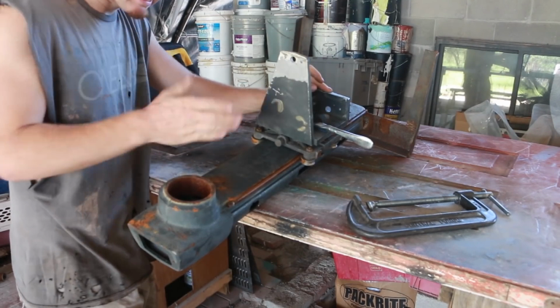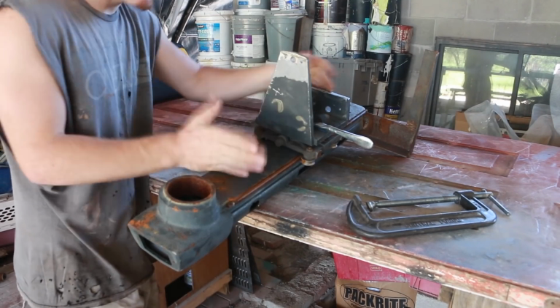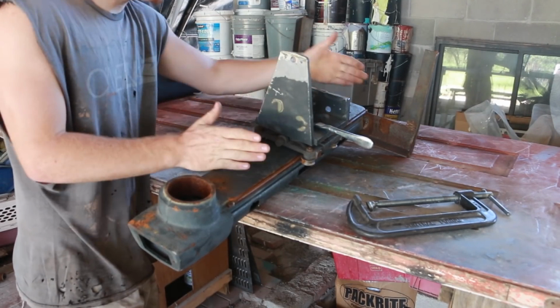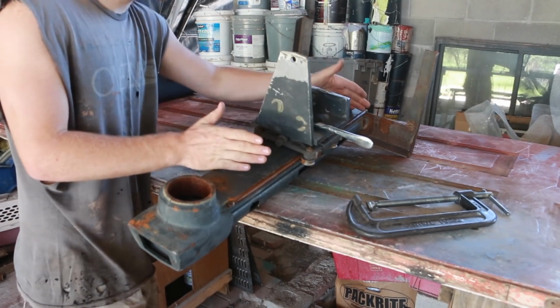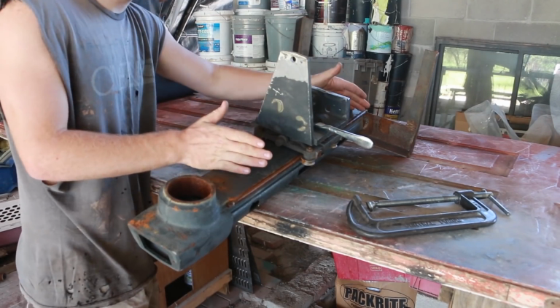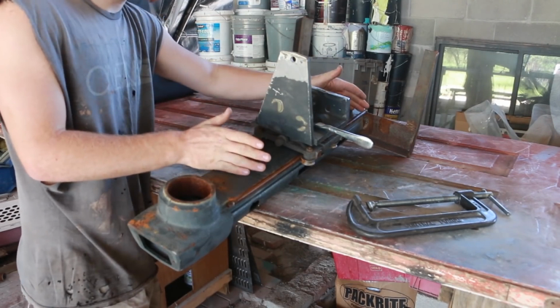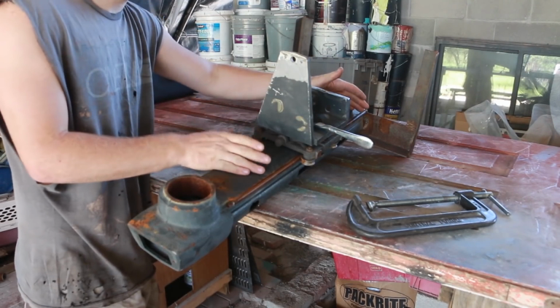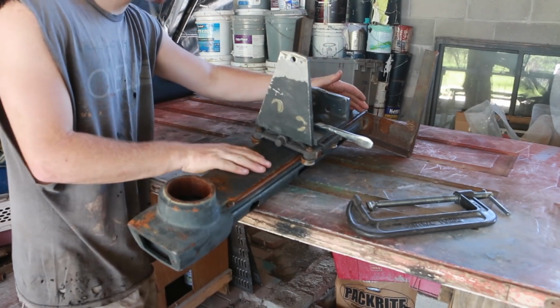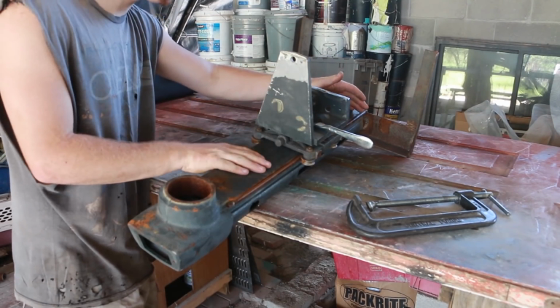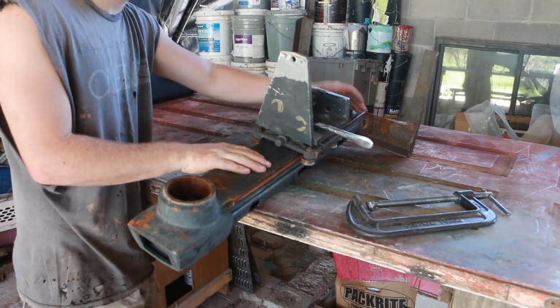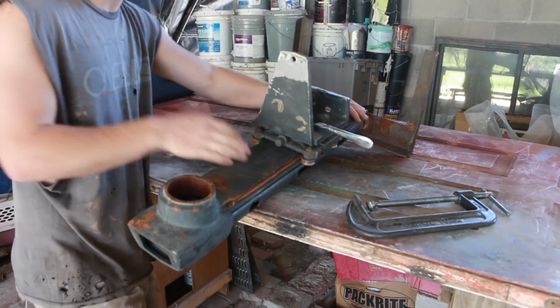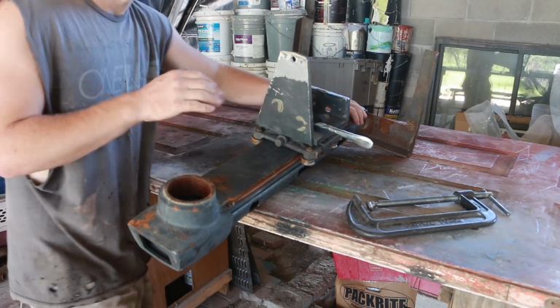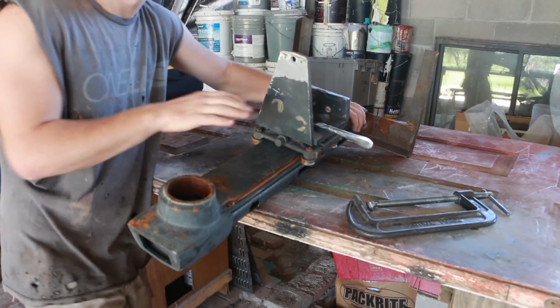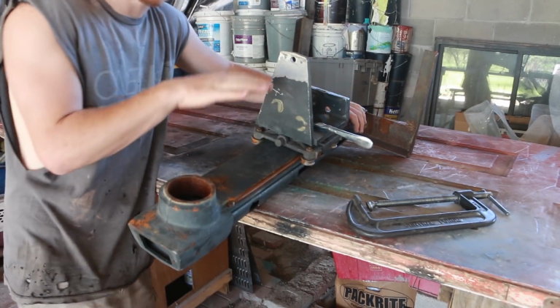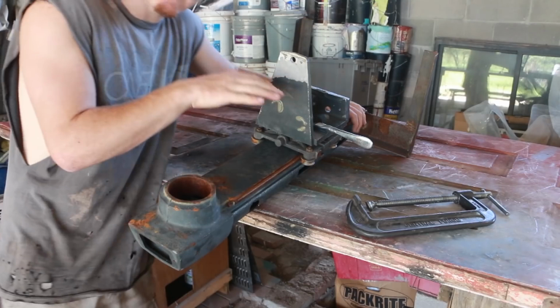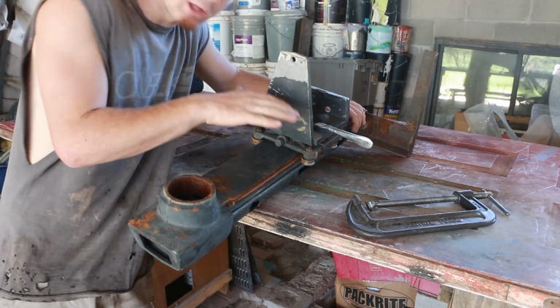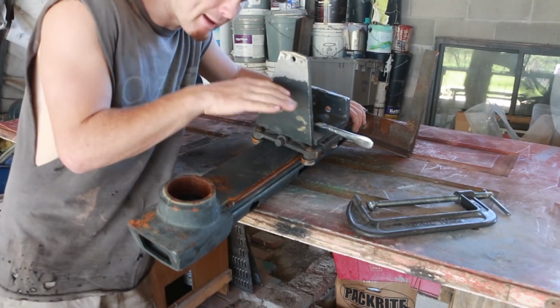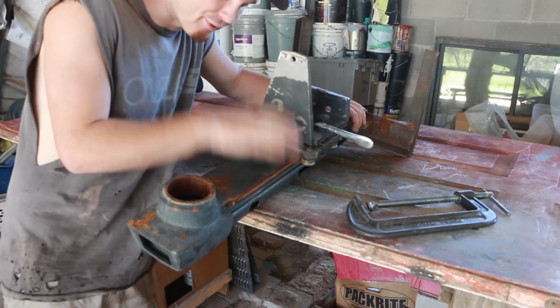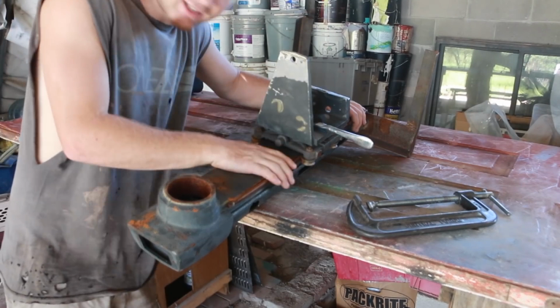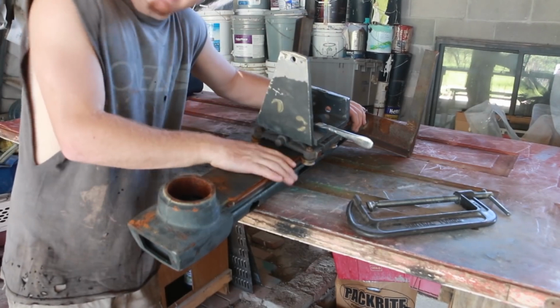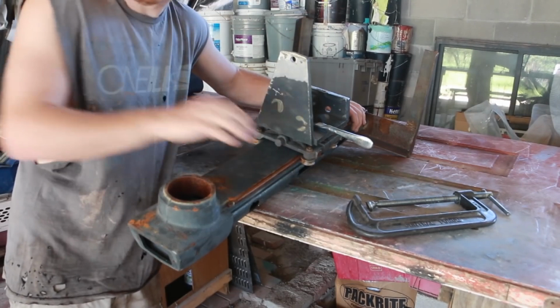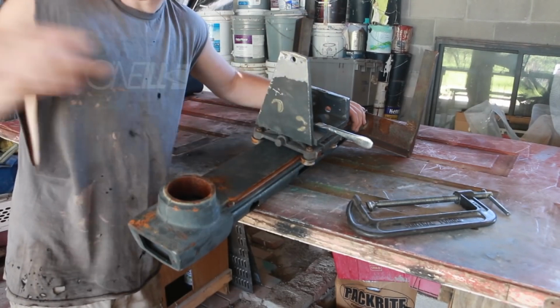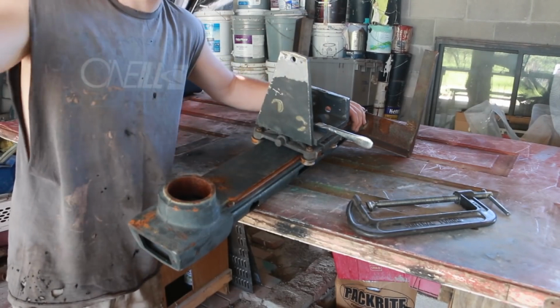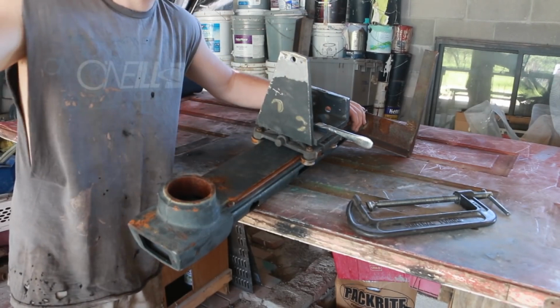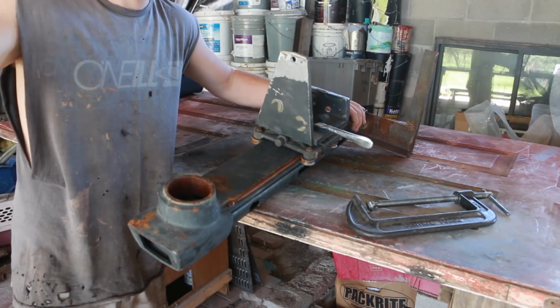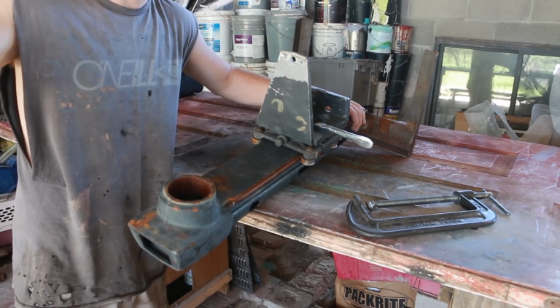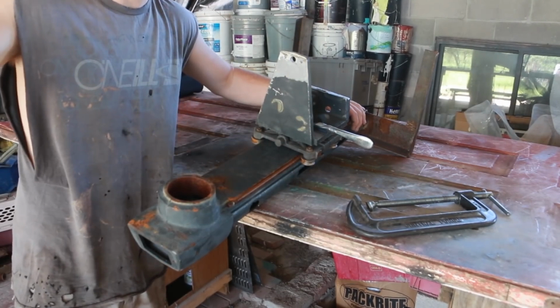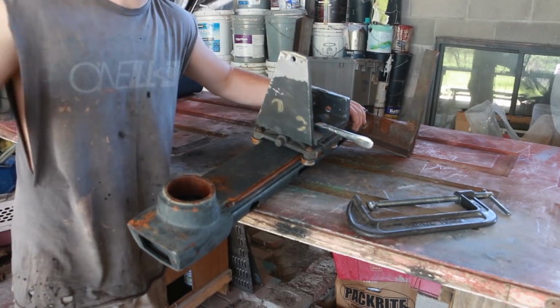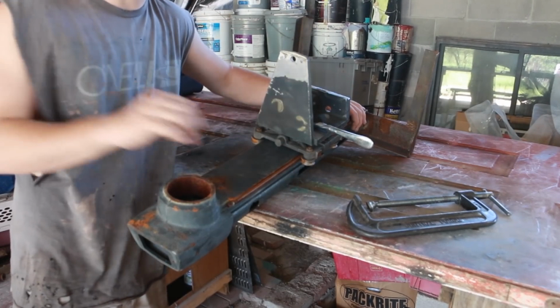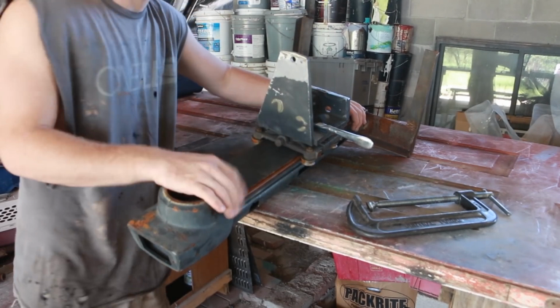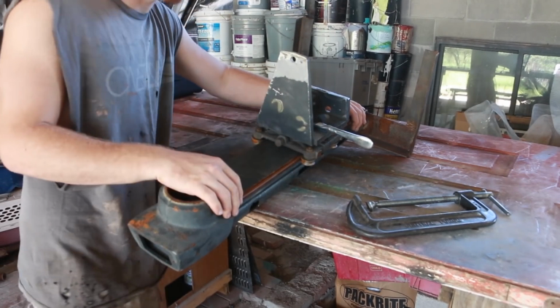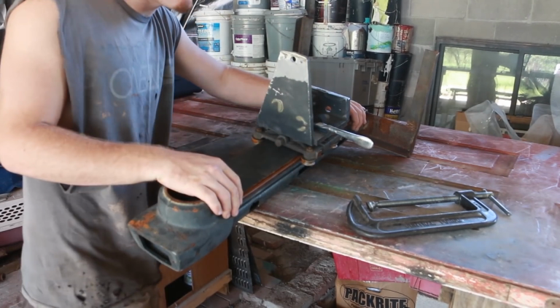I need to cut this piece down to size and figure out how I'm going to mount this onto the slide that's on there now.